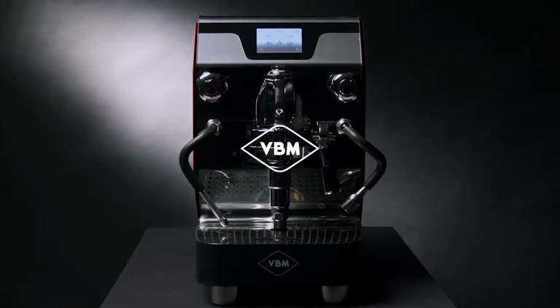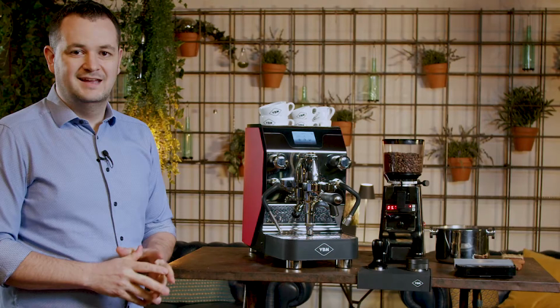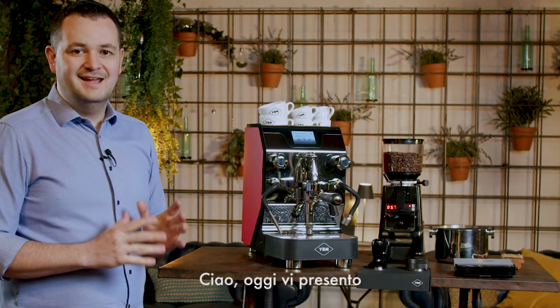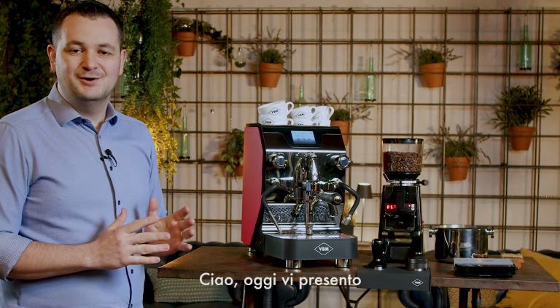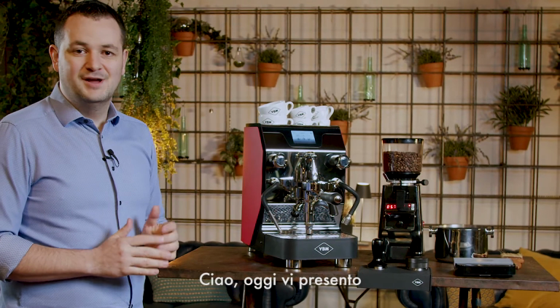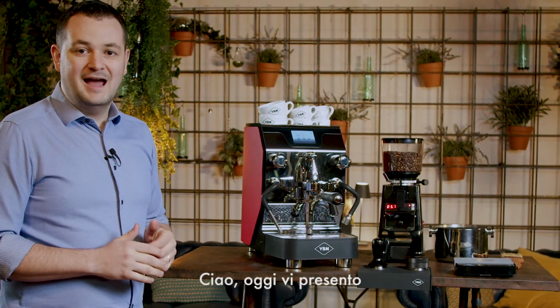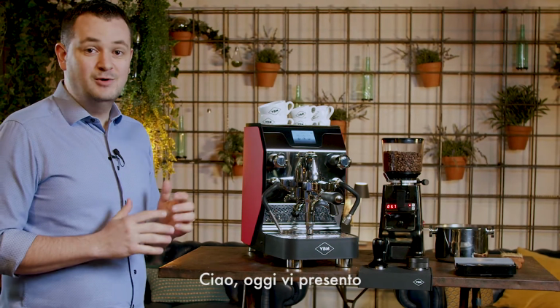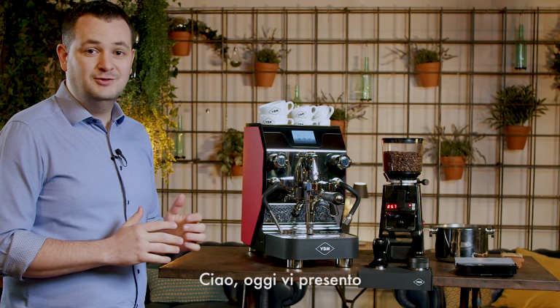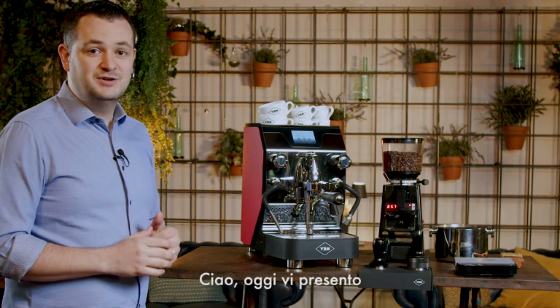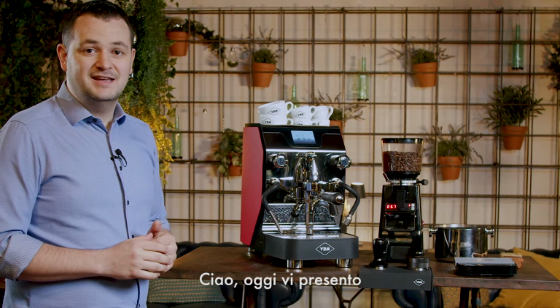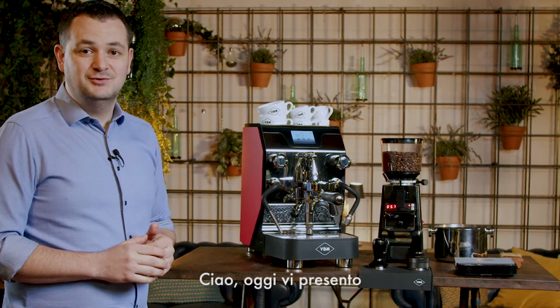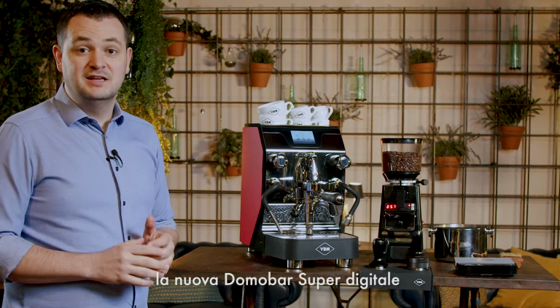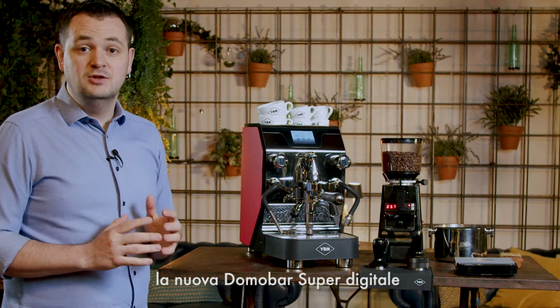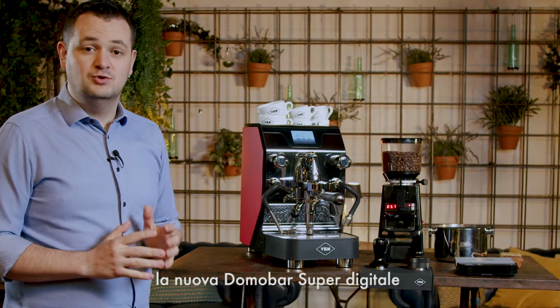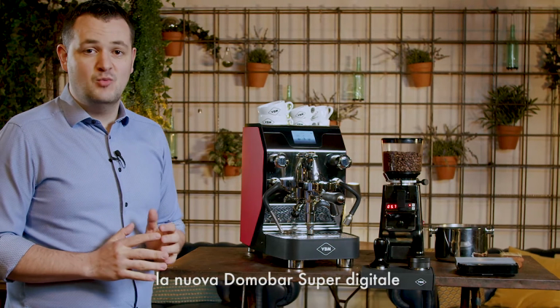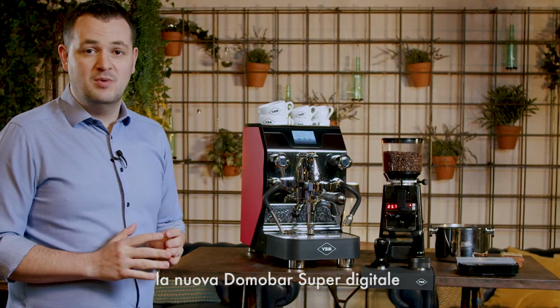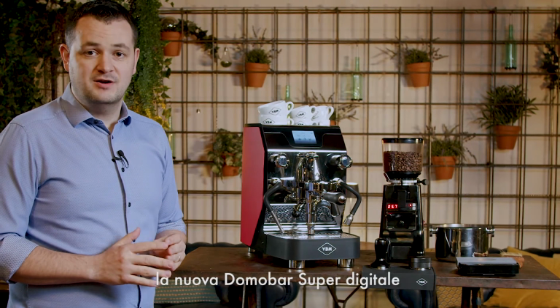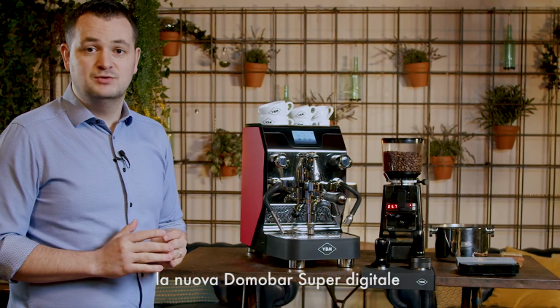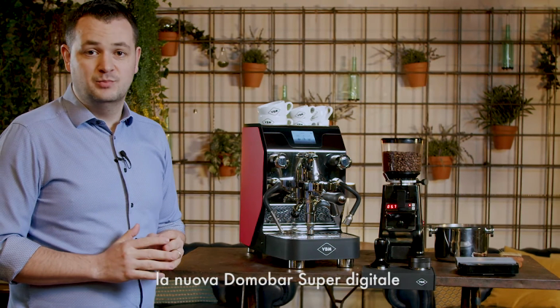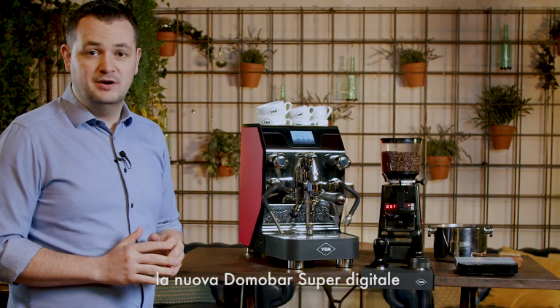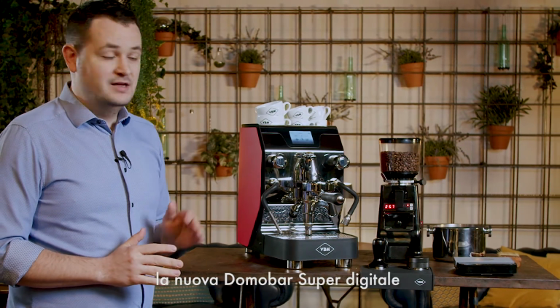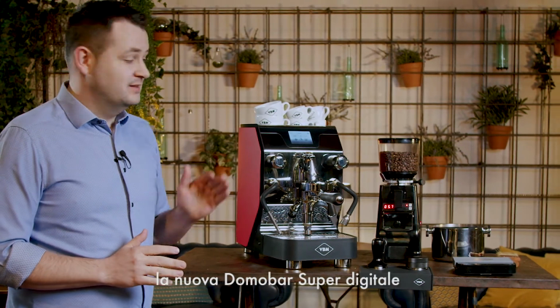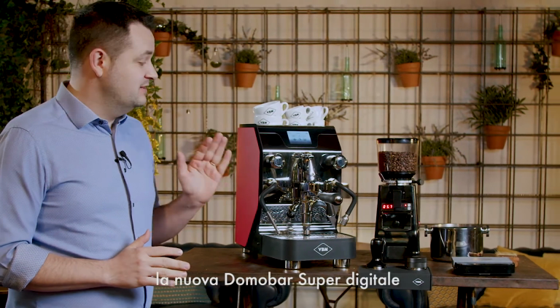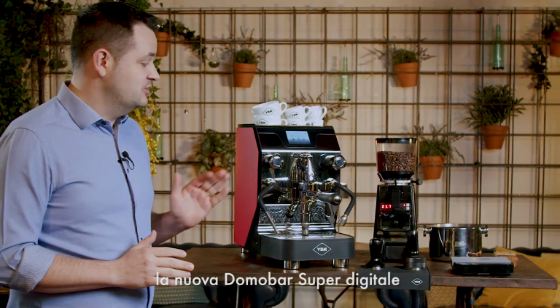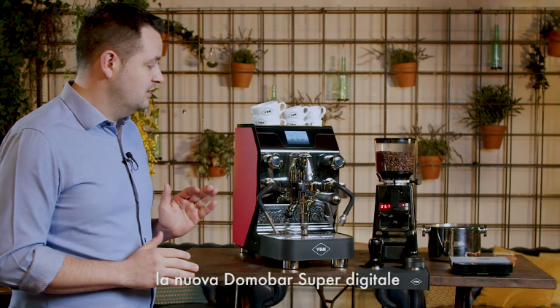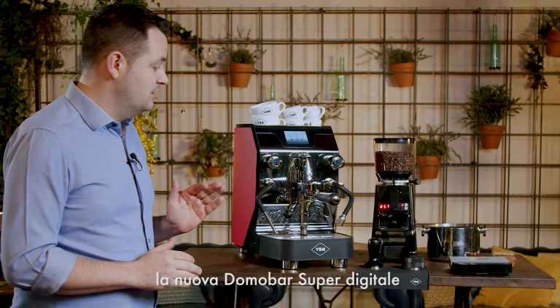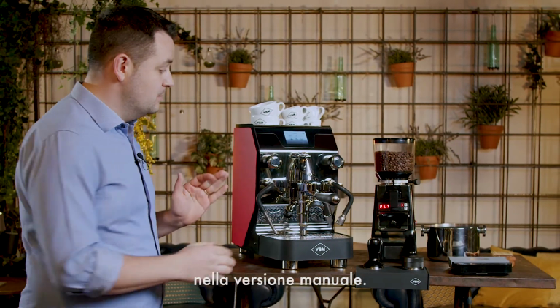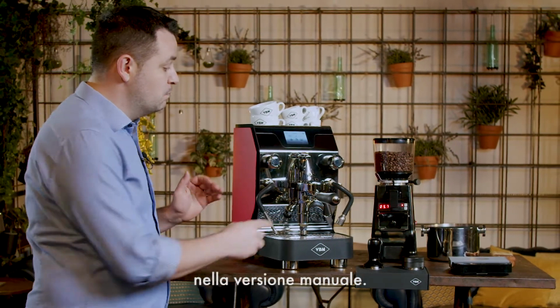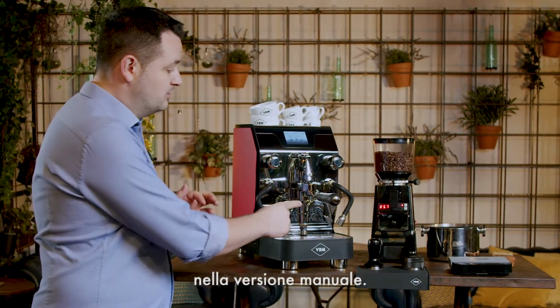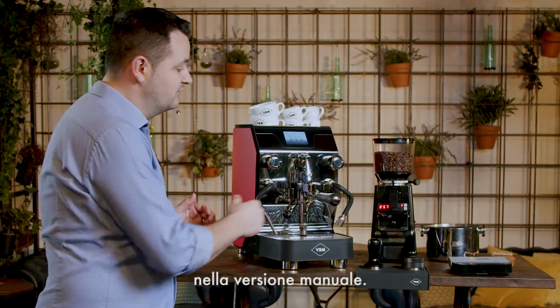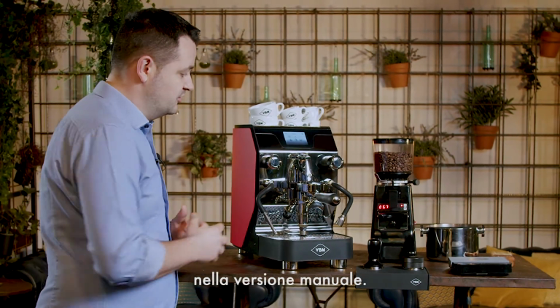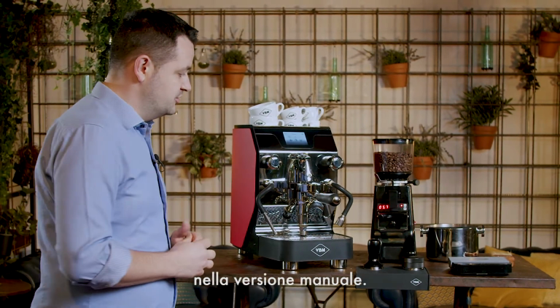Hello, I would like to present you the new Domobar Super Digital manual version.